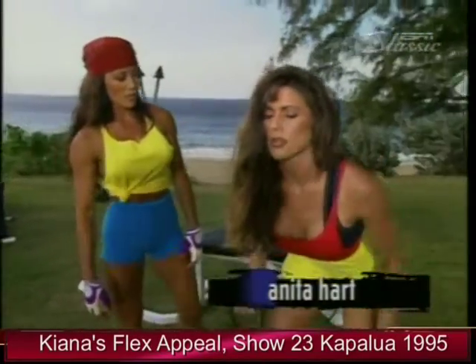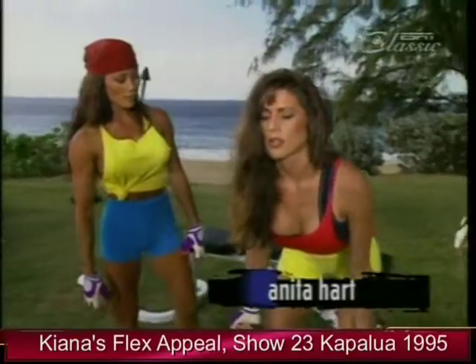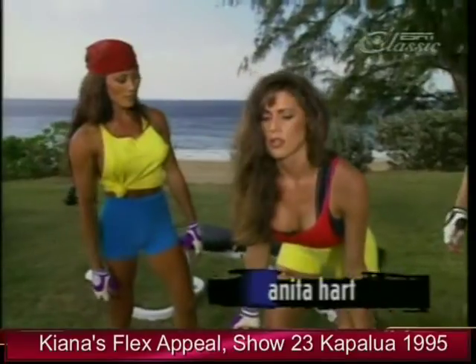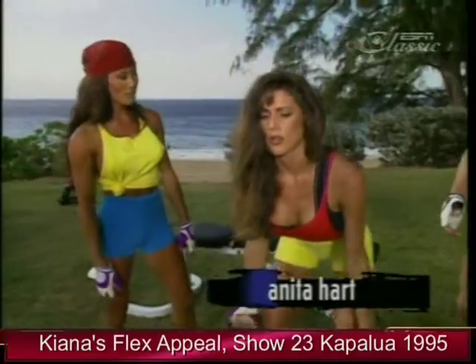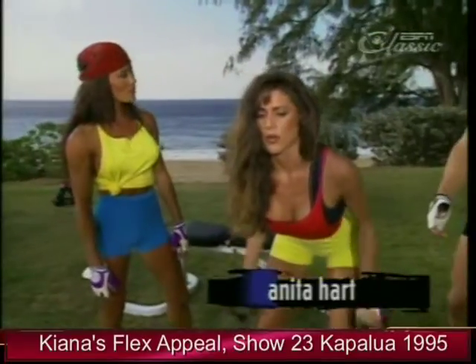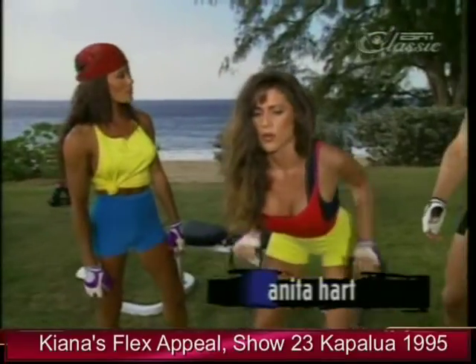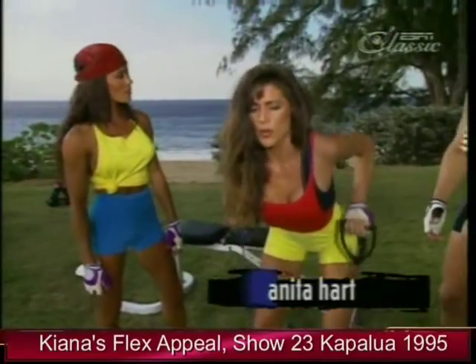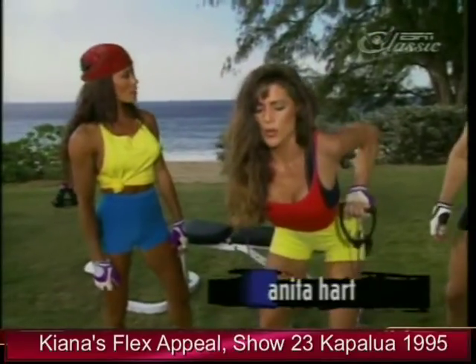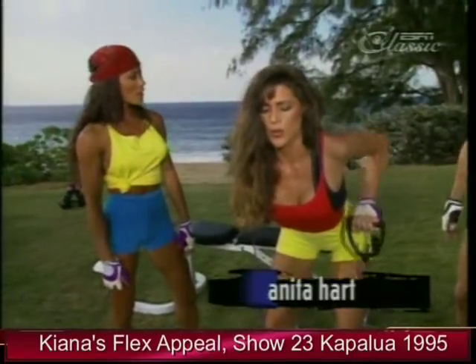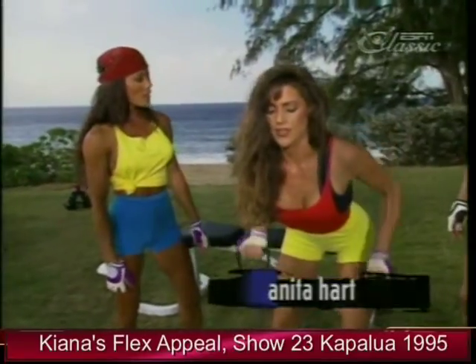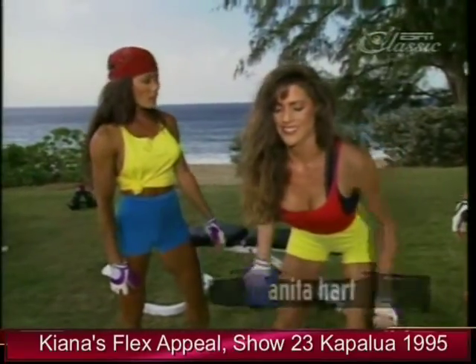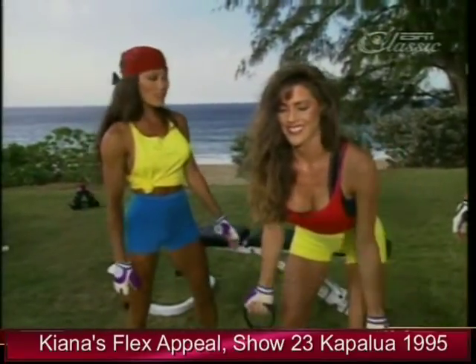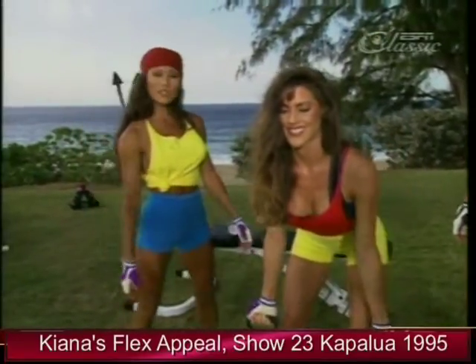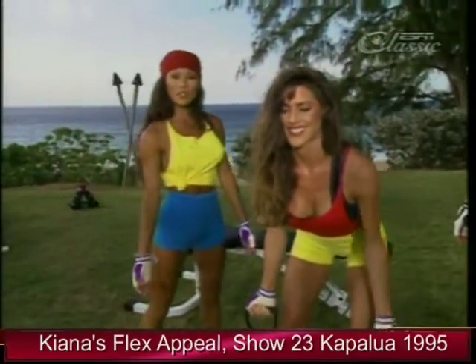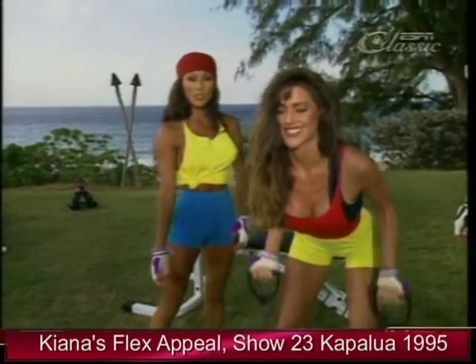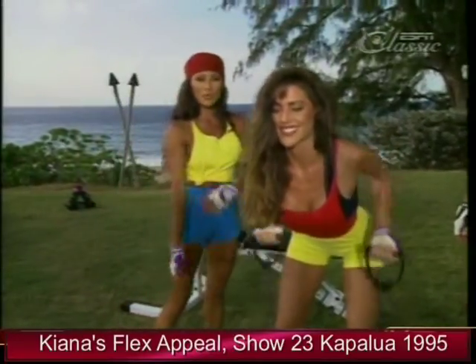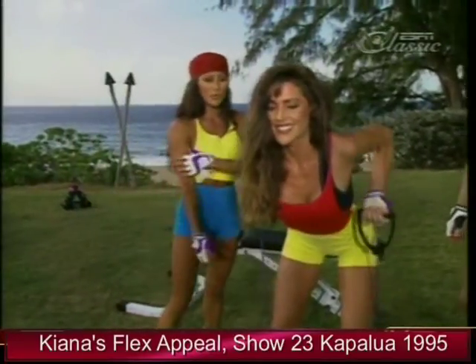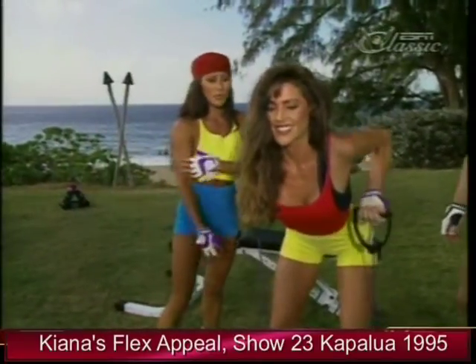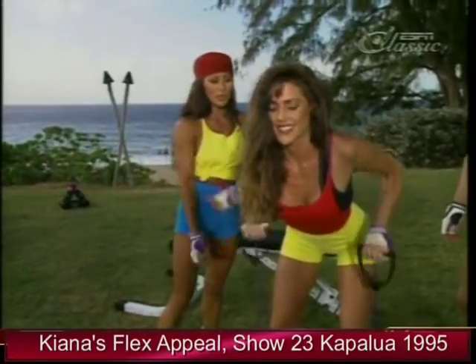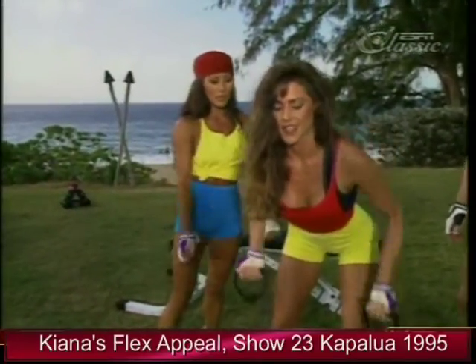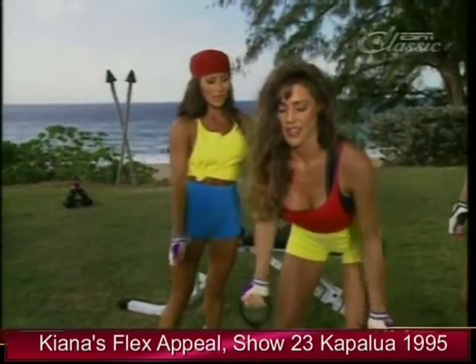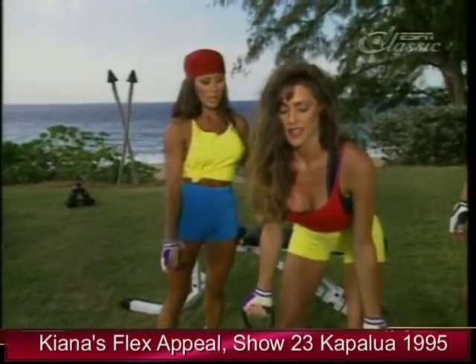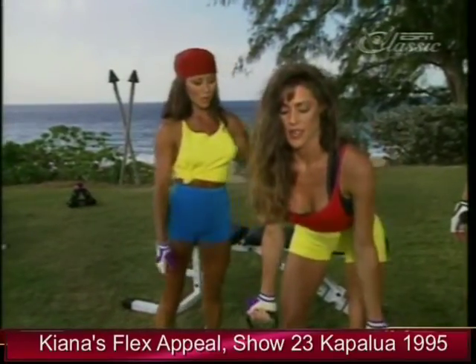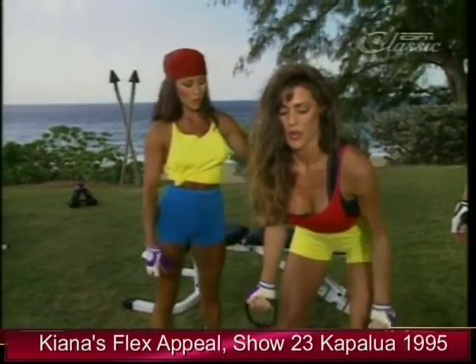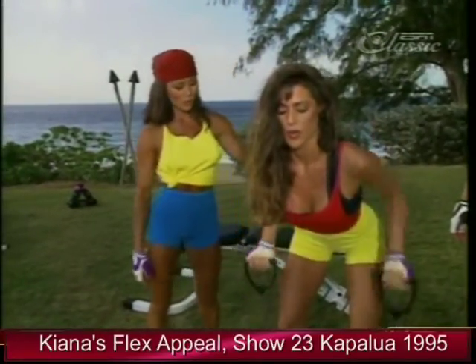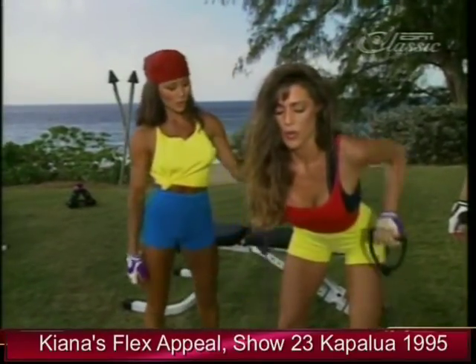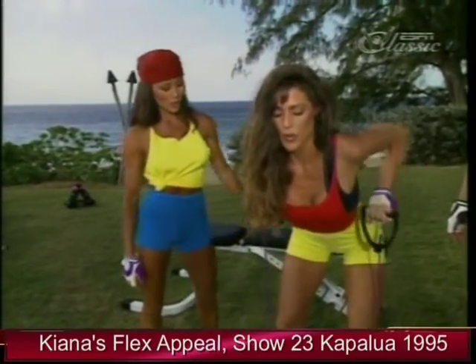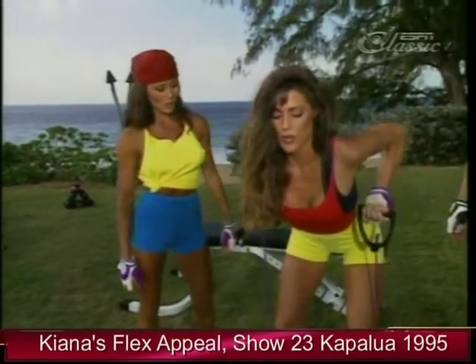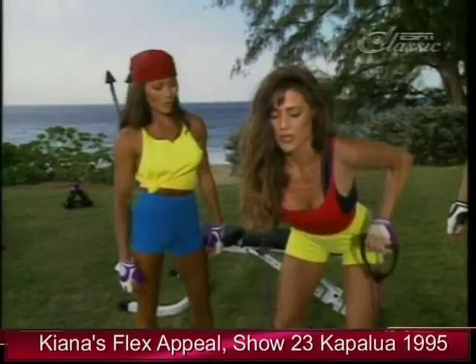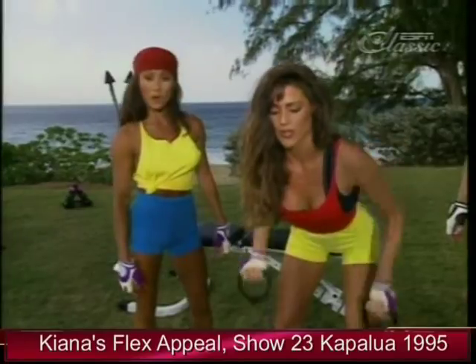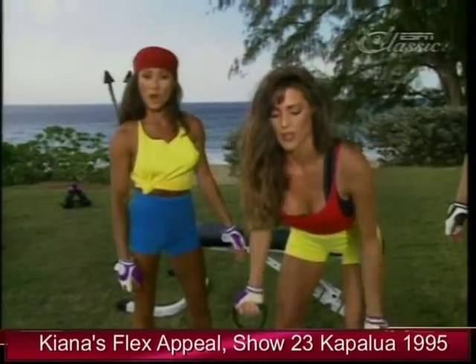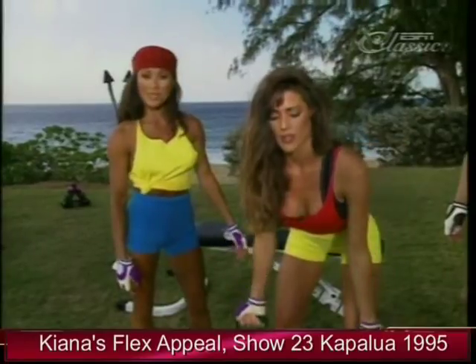Looks like you're working a little bit of your arms too — those are your secondary muscle groups. You've got your triceps, your shoulders, forearms.